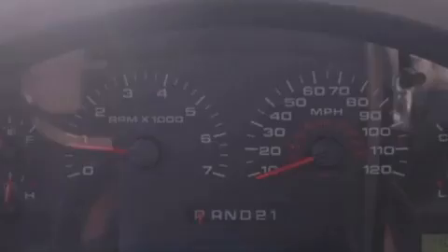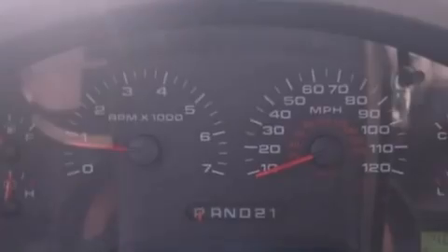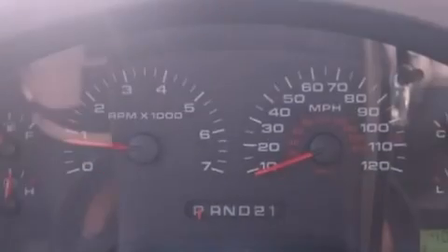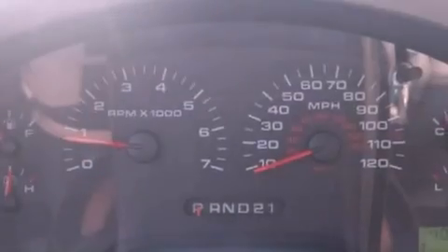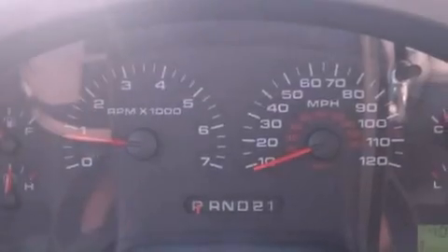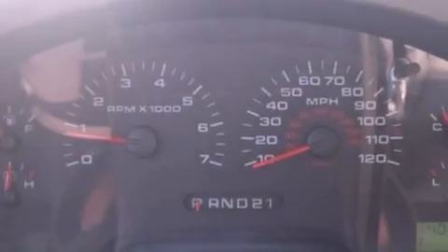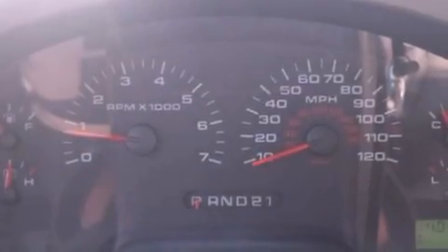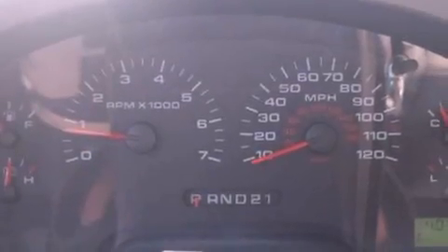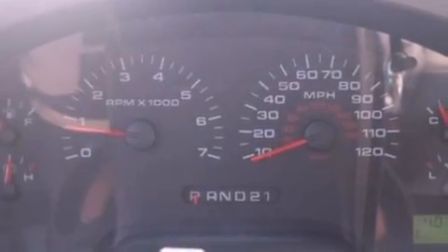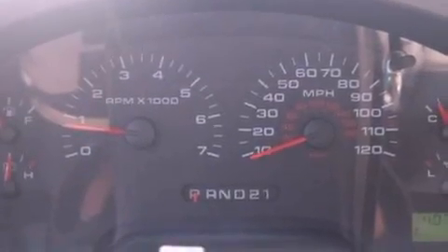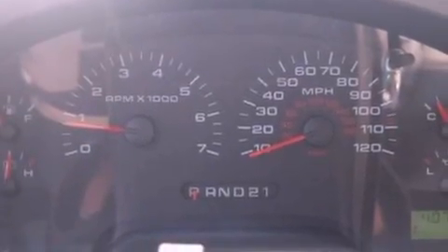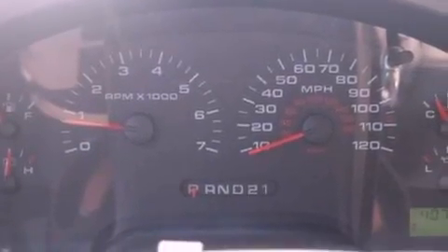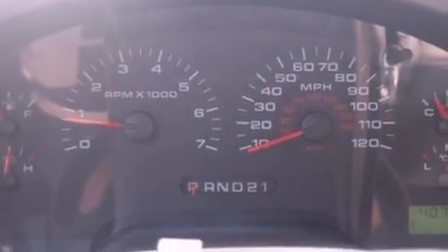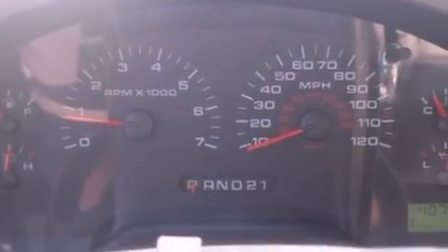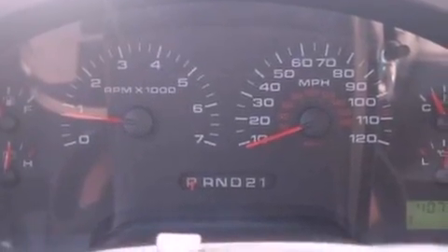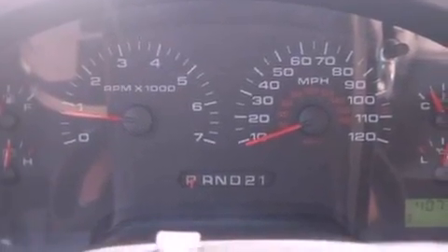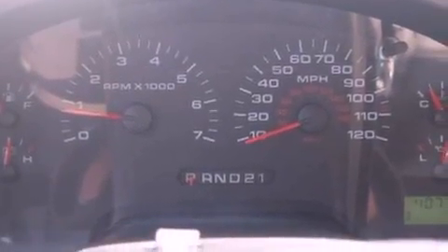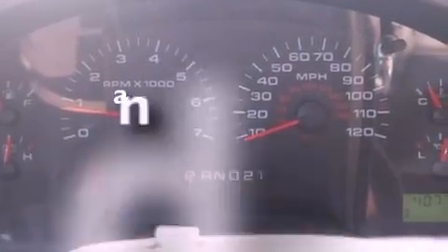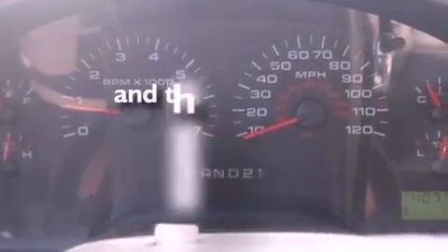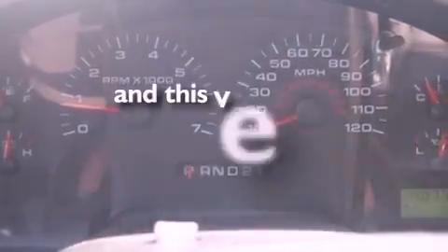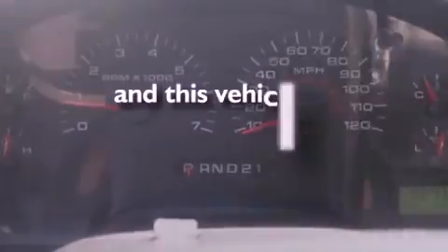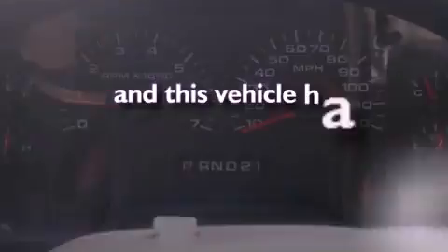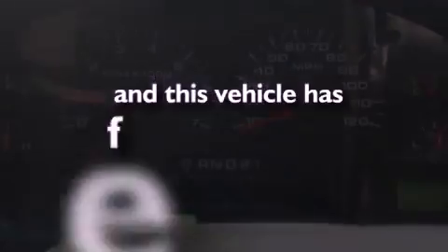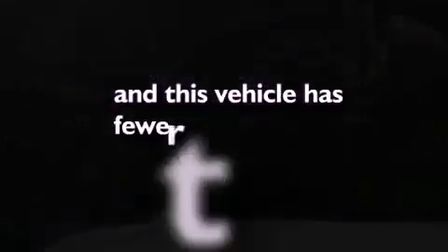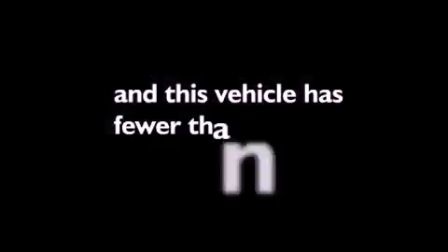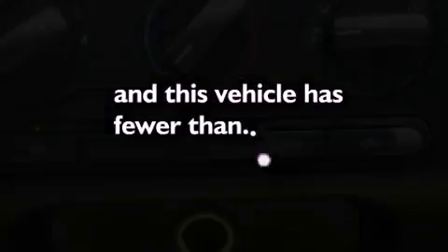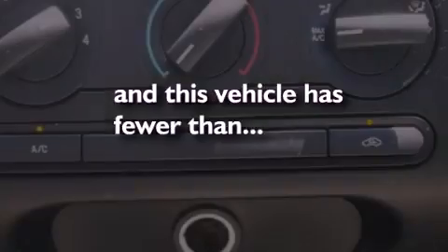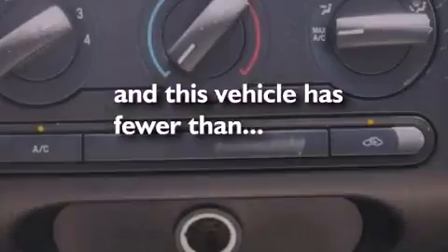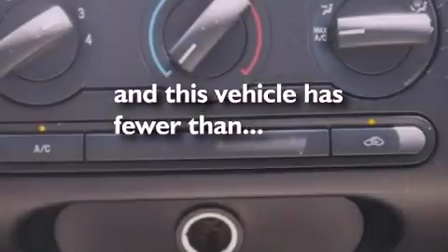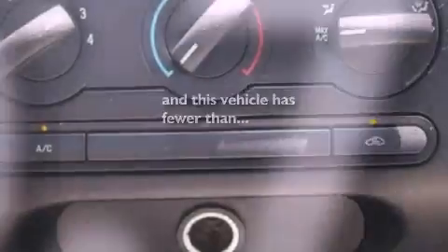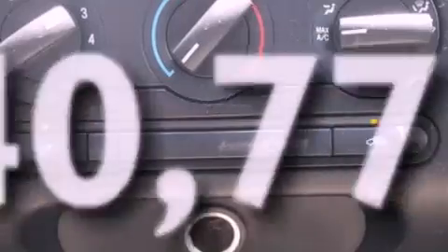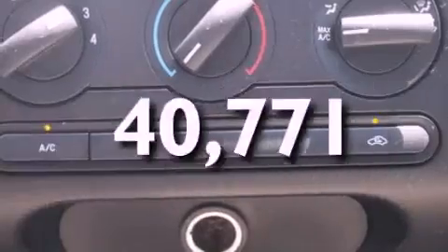Dual airbags, air conditioning, and this vehicle has less than 41,000 miles.